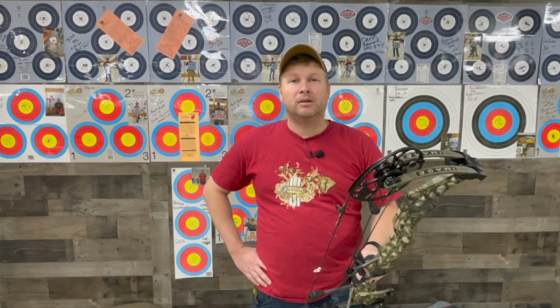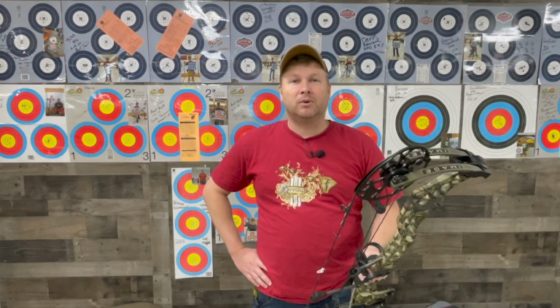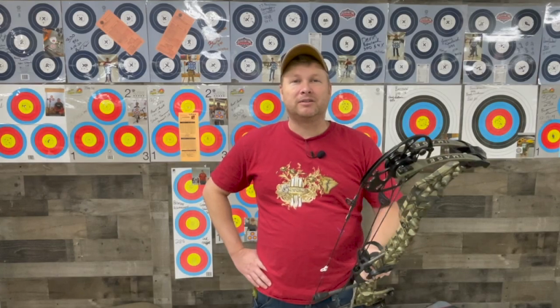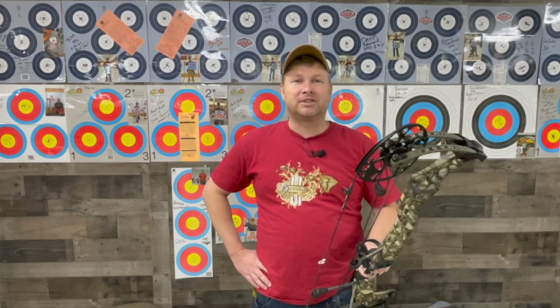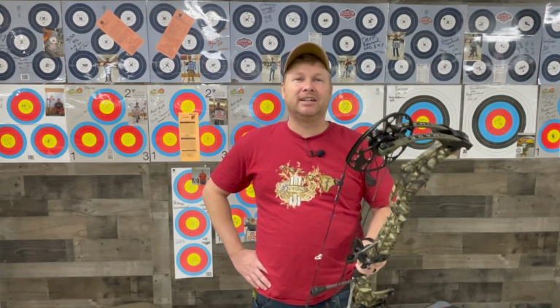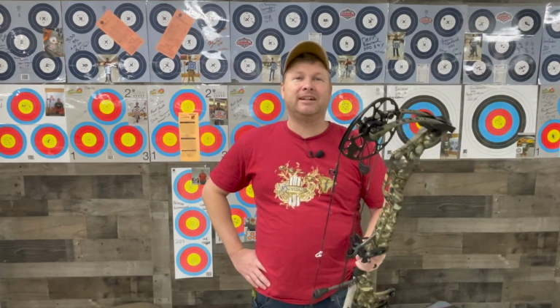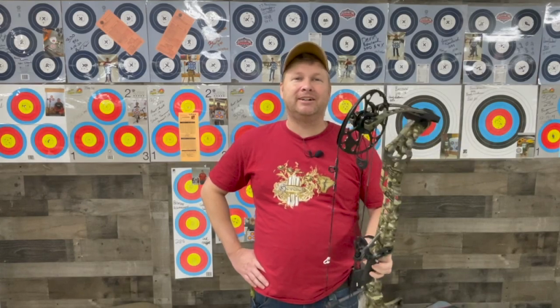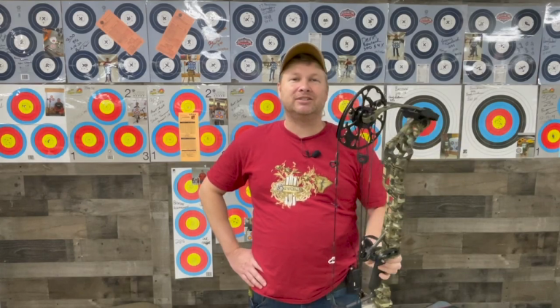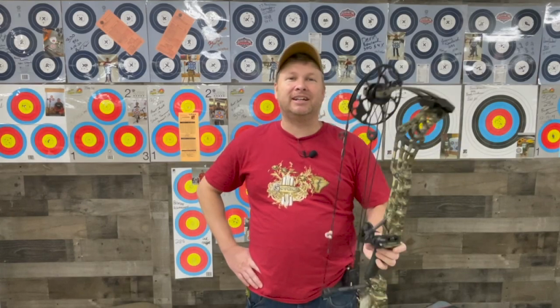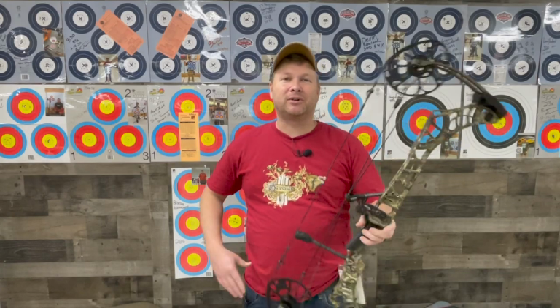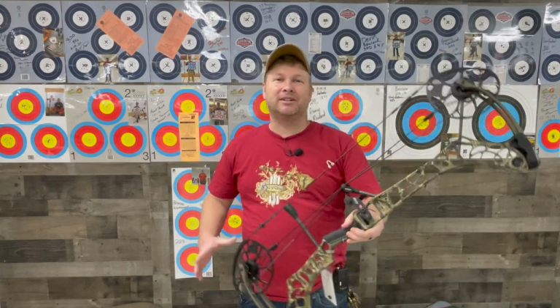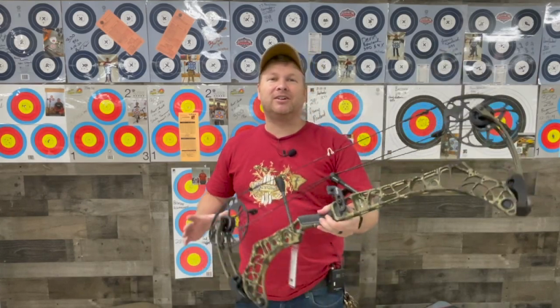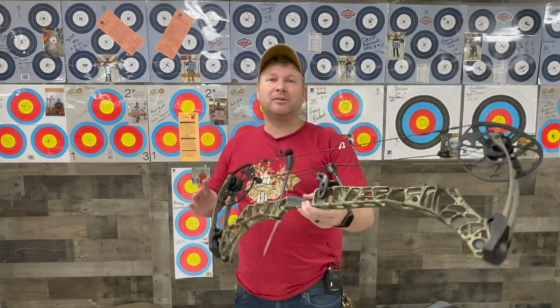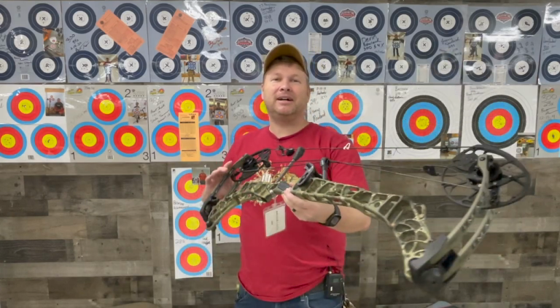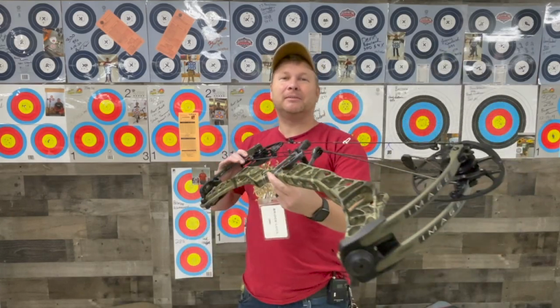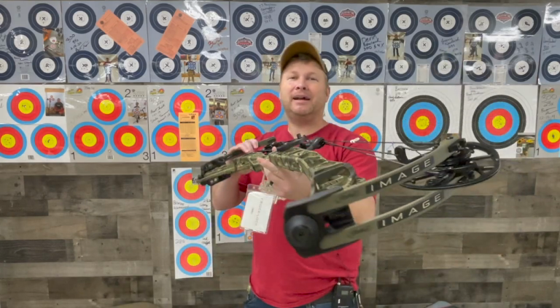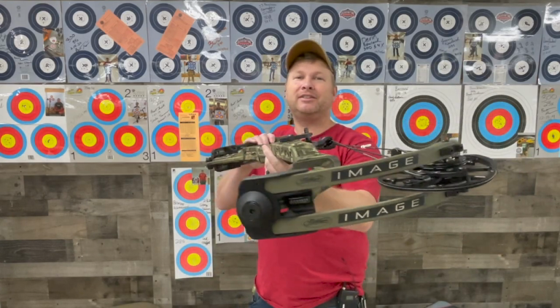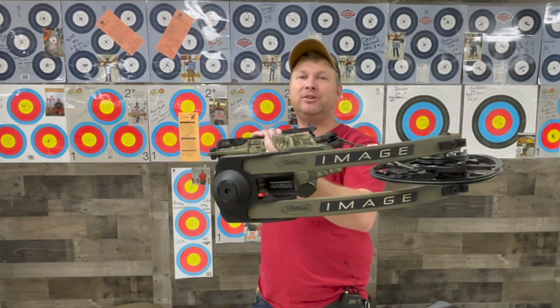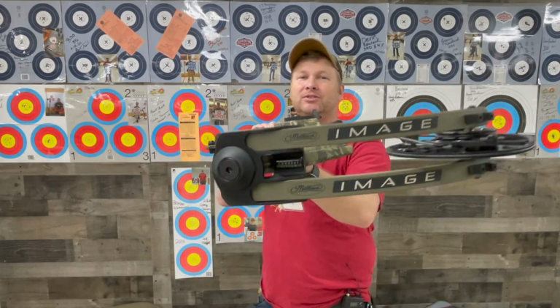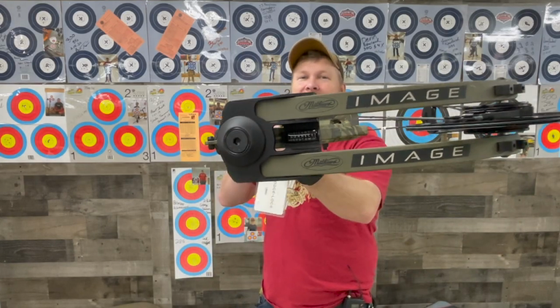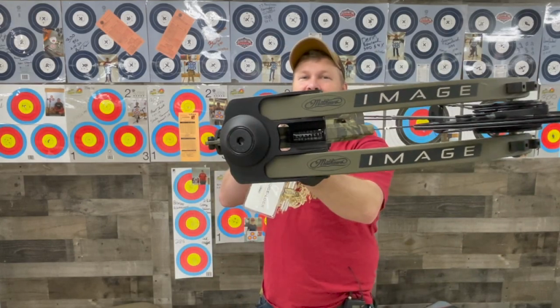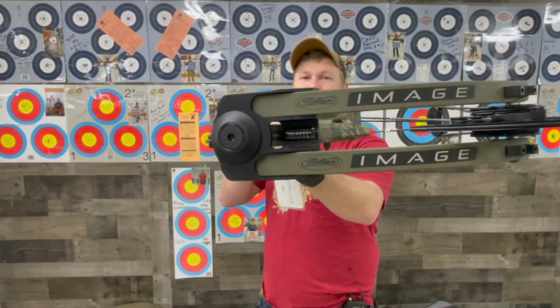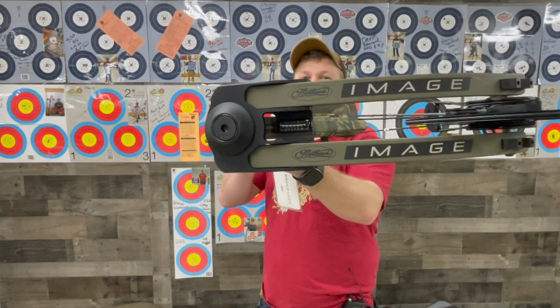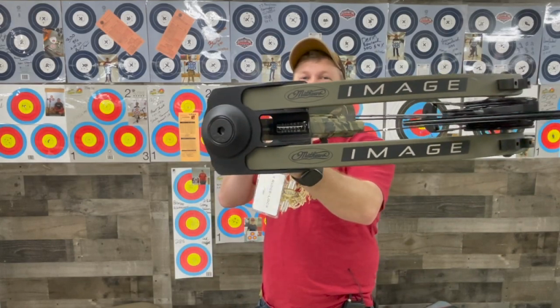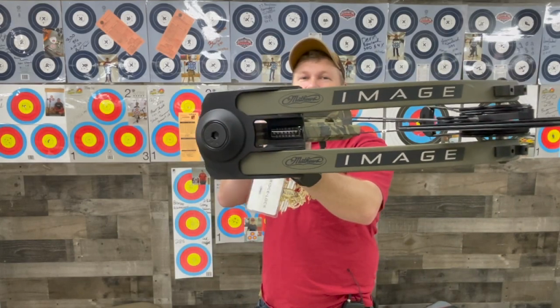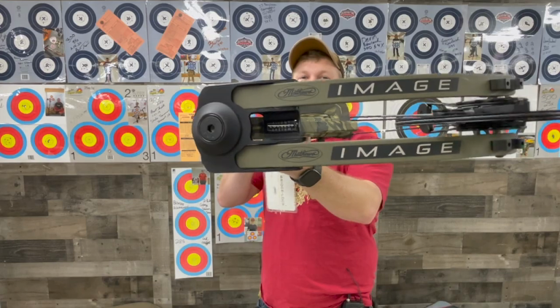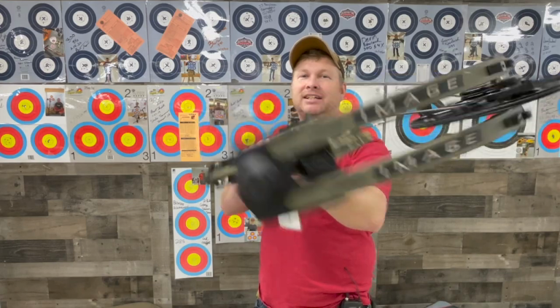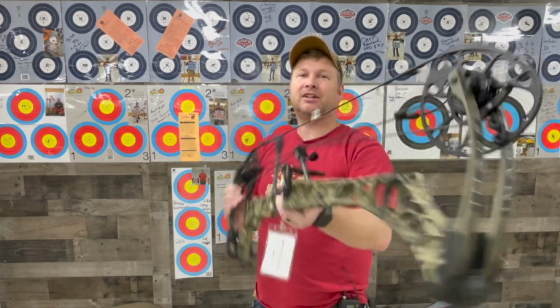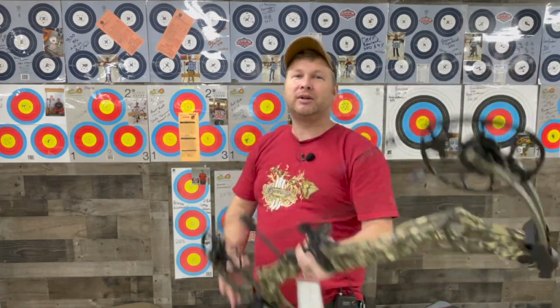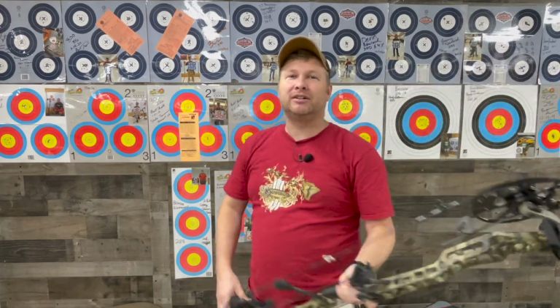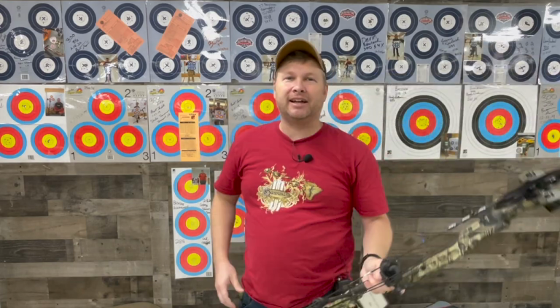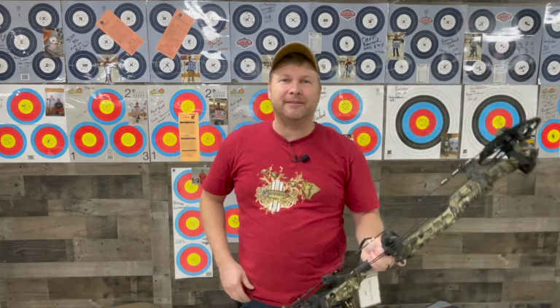Welcome to Slinging Arrows. Today we're going to talk about the Matthews Image. Let's take a quick look at it.